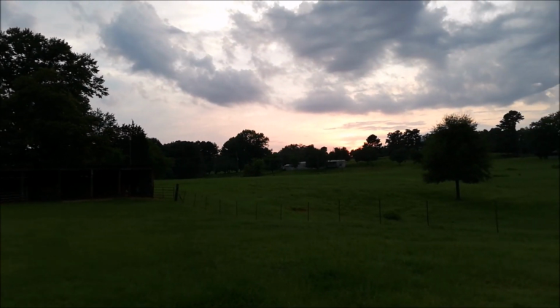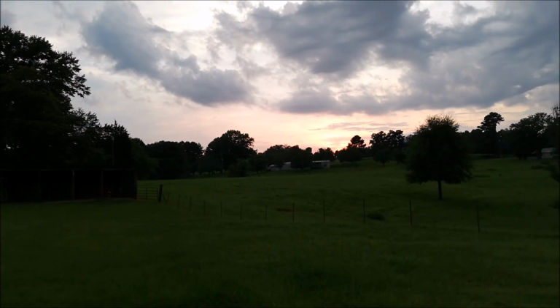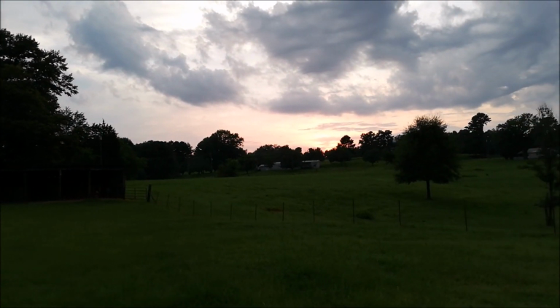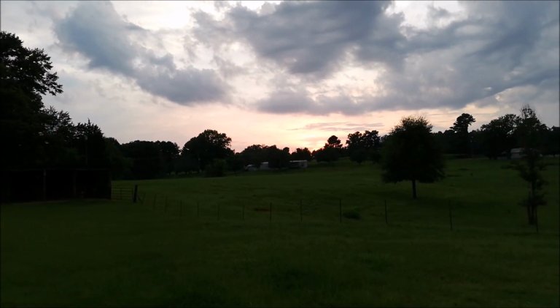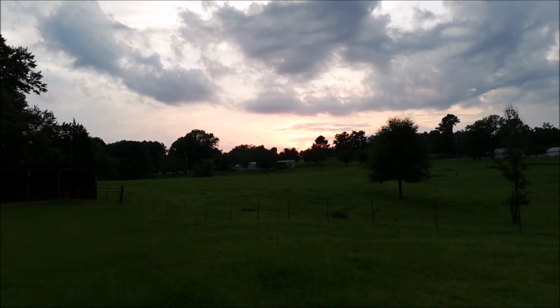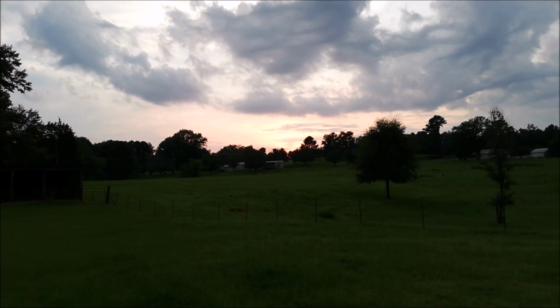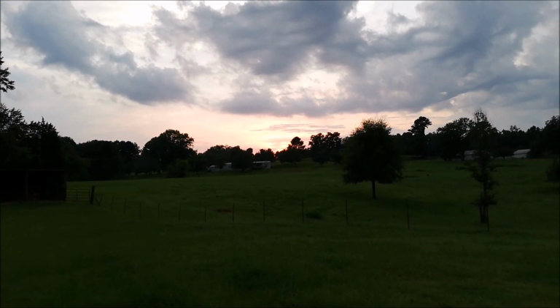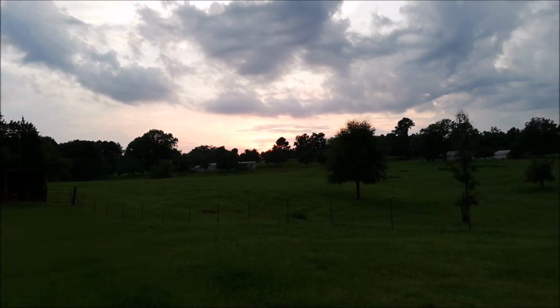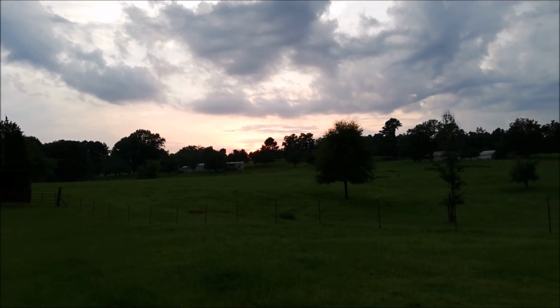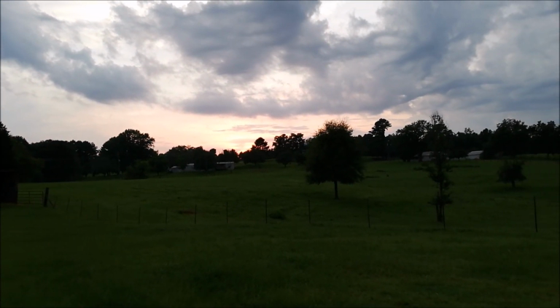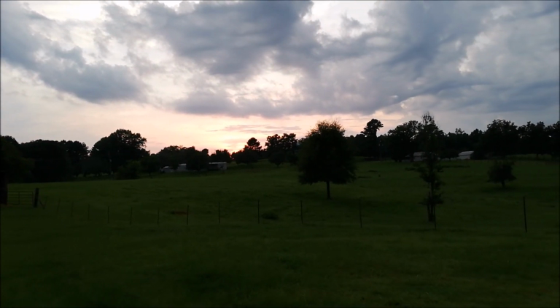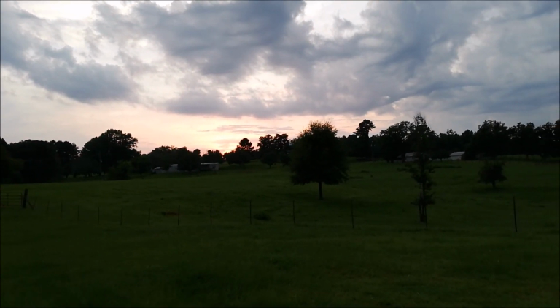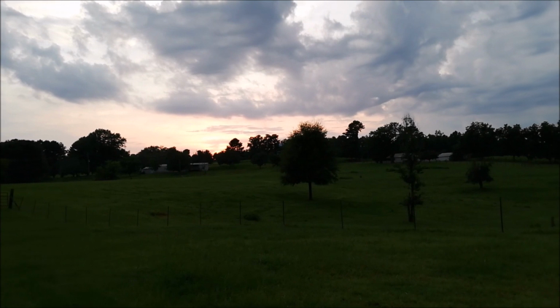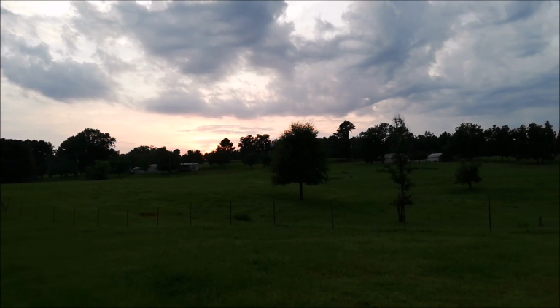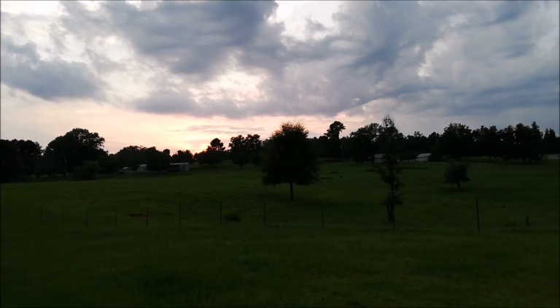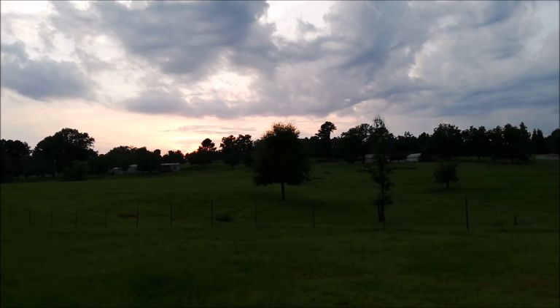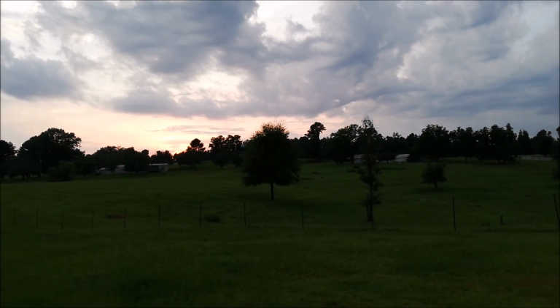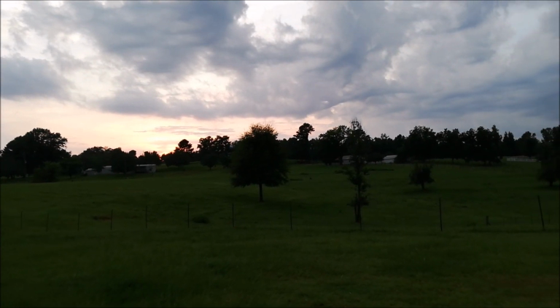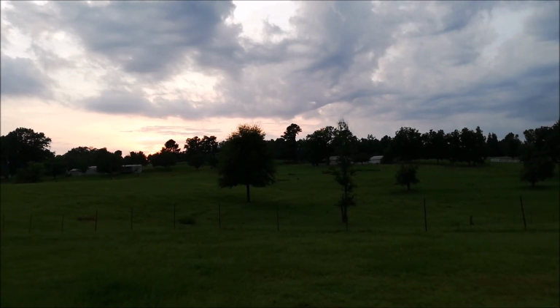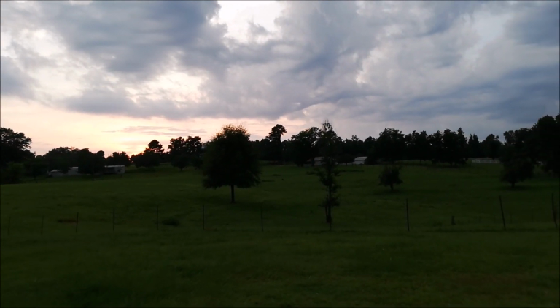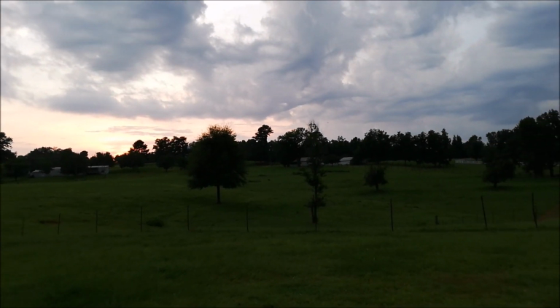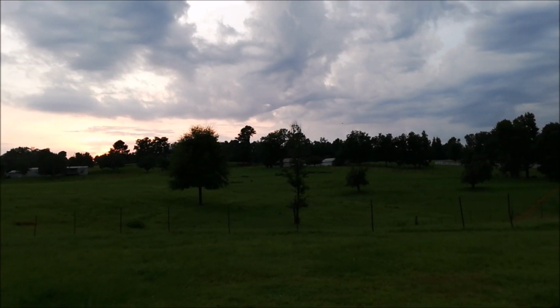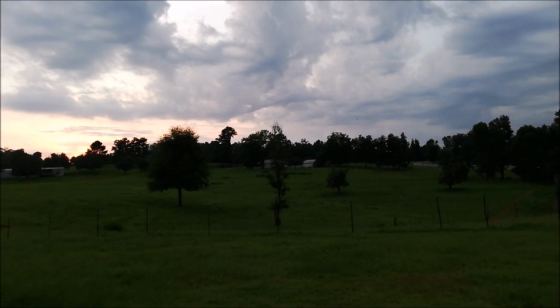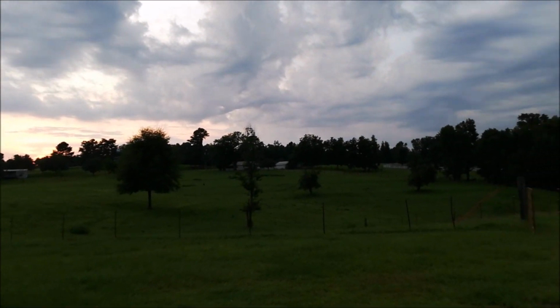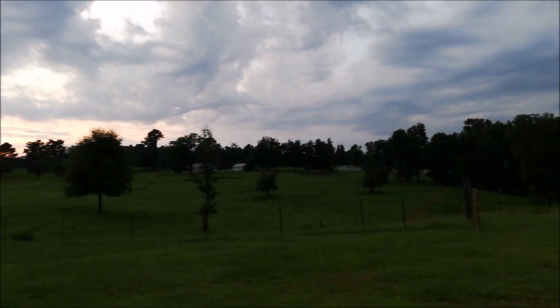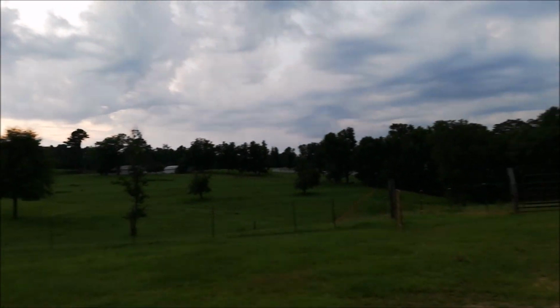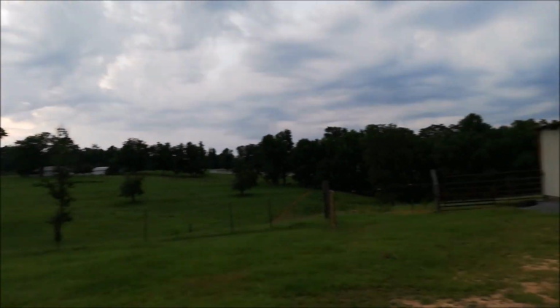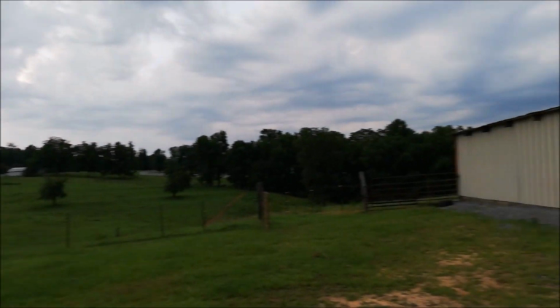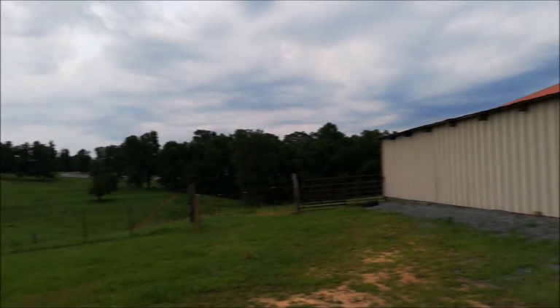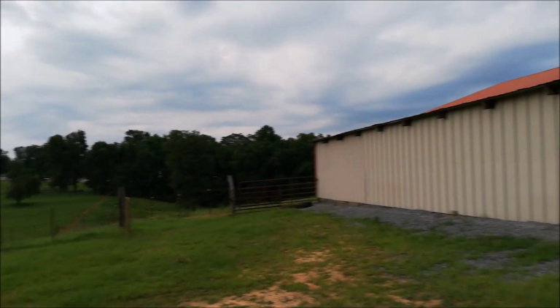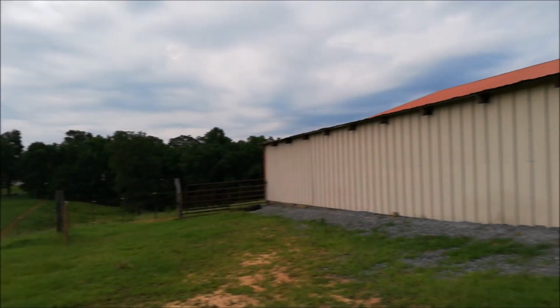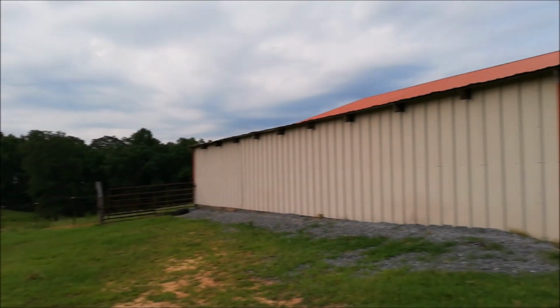Beautiful sunset. Hope you guys enjoyed. Please like and subscribe.